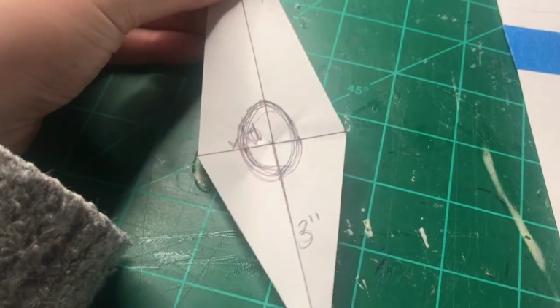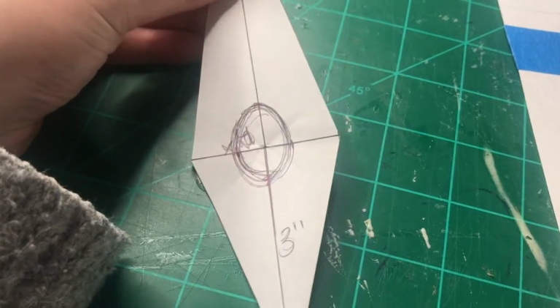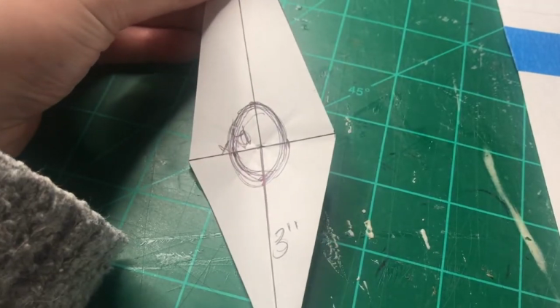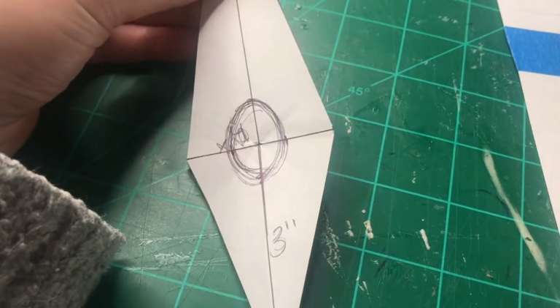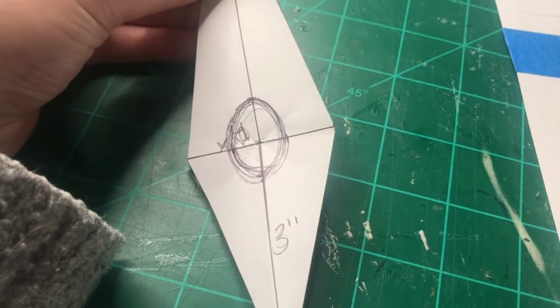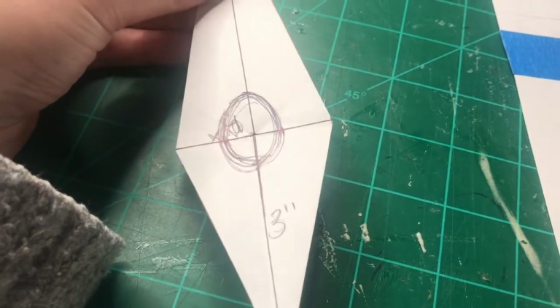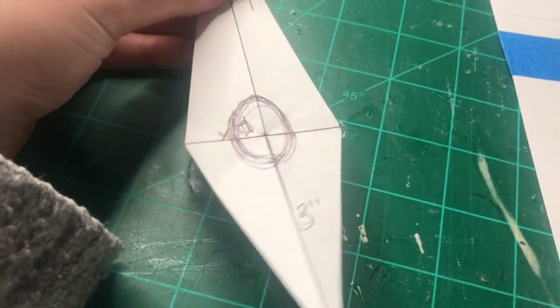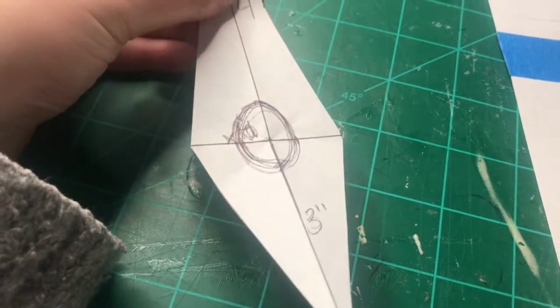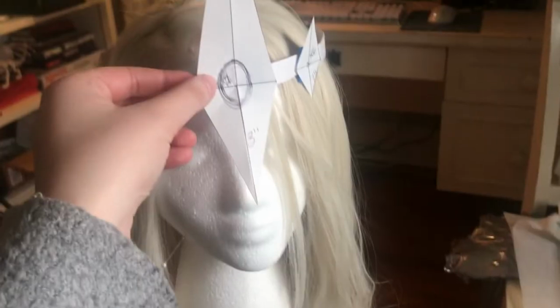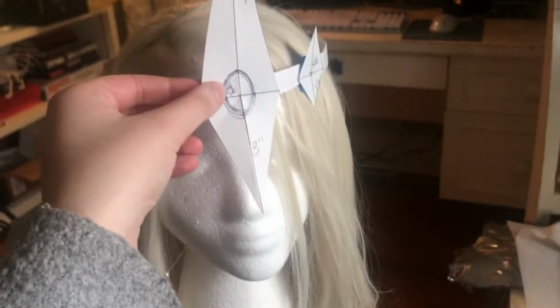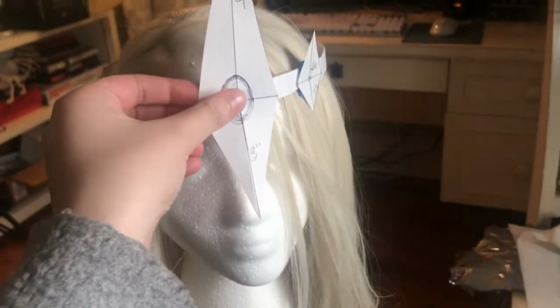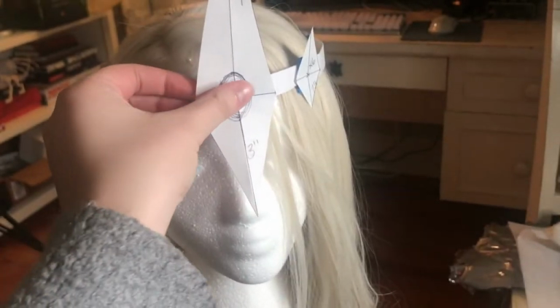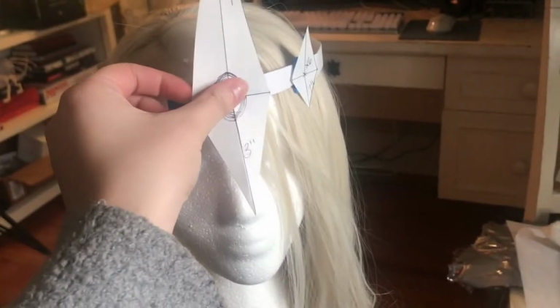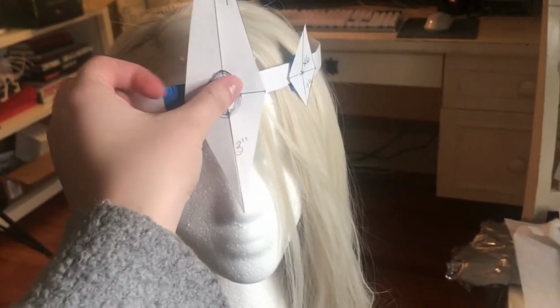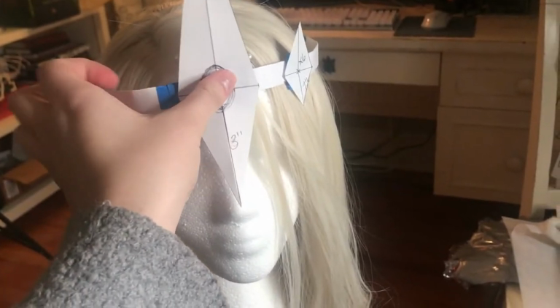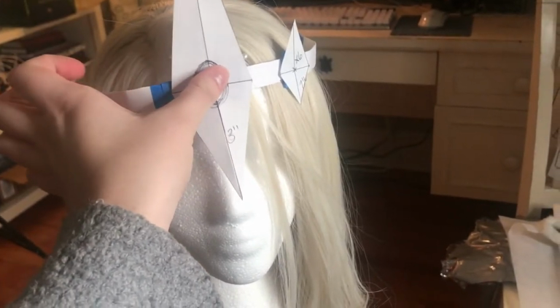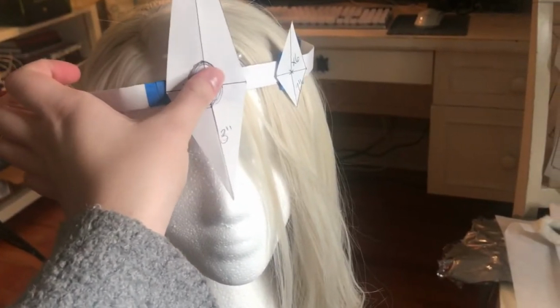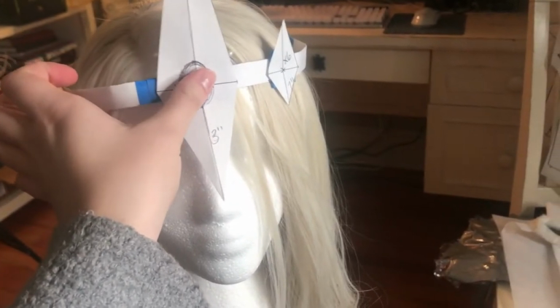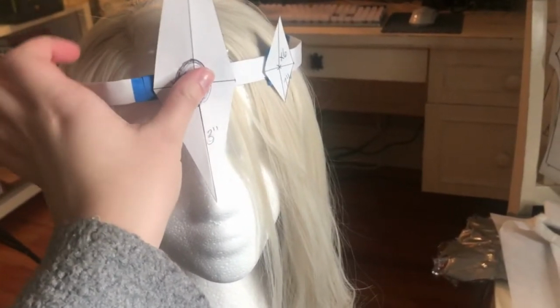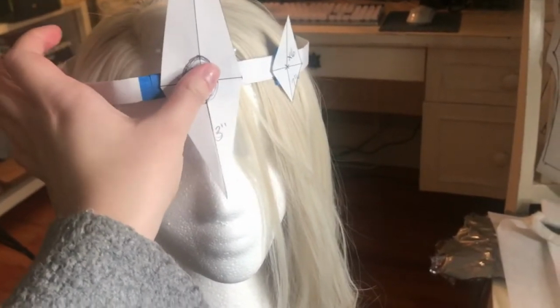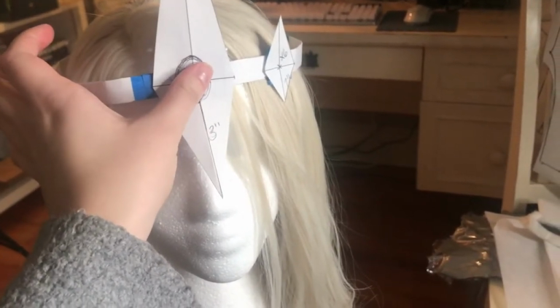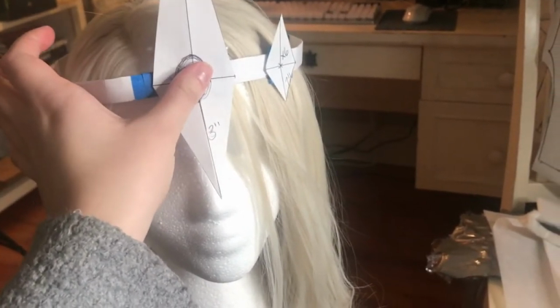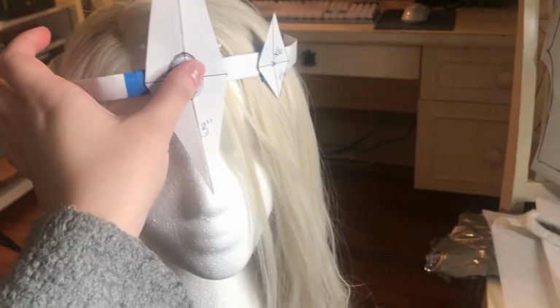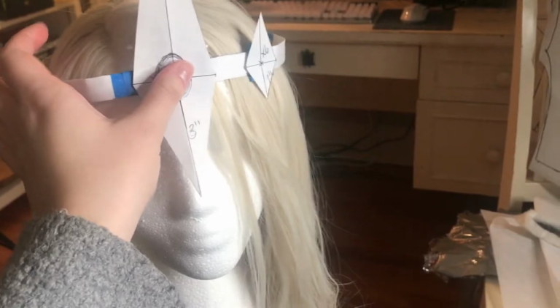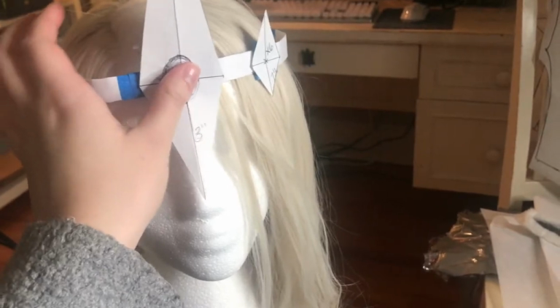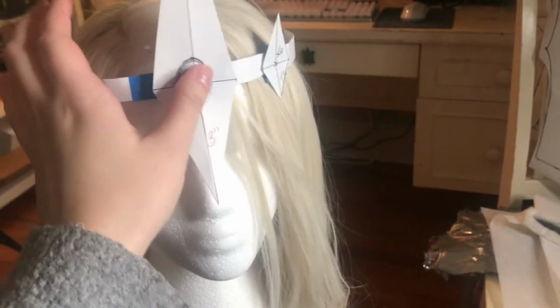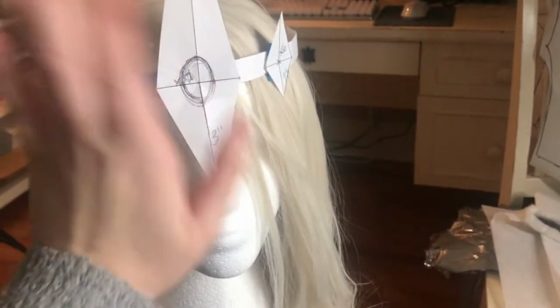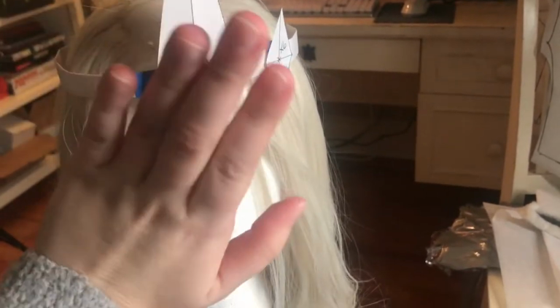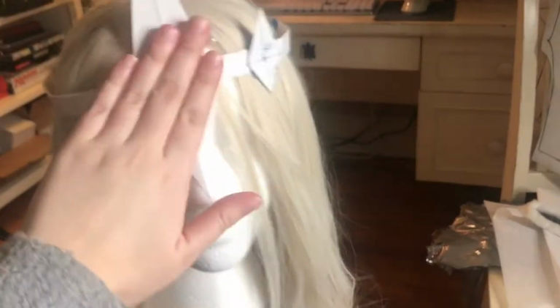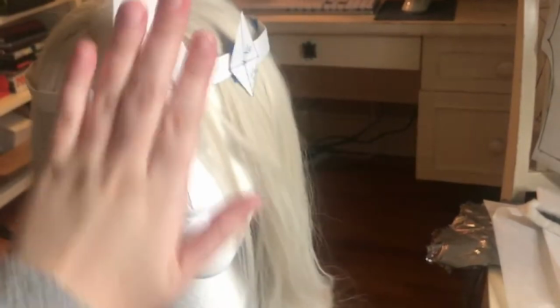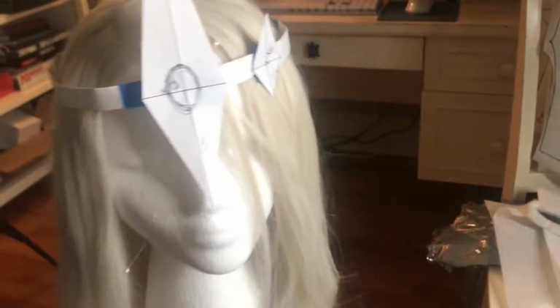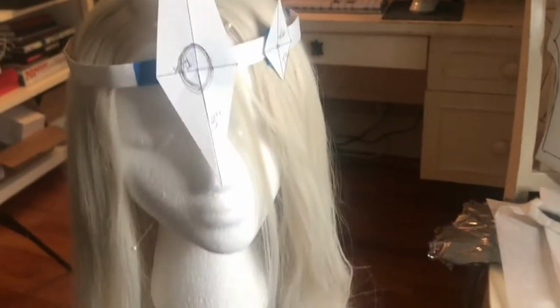After I was done with that, I marked where the gem was going to go and stuck it to the paper band.